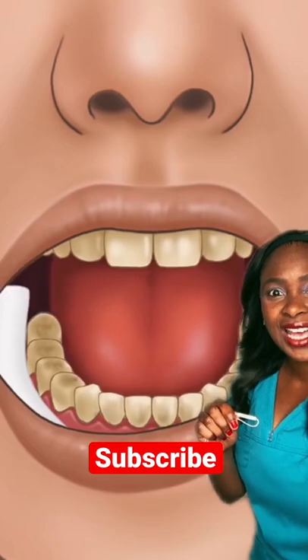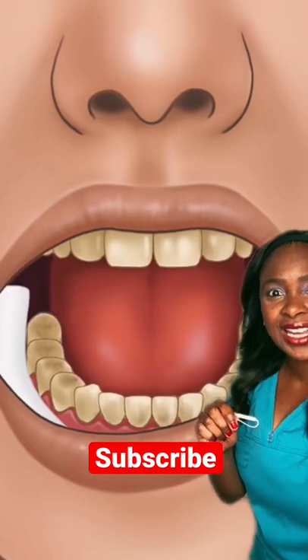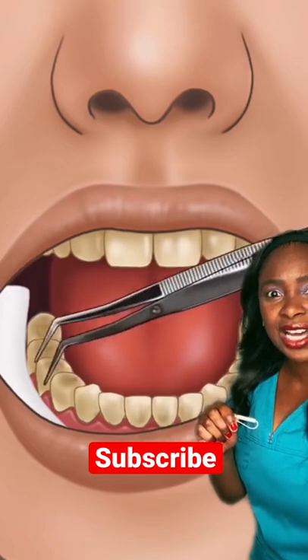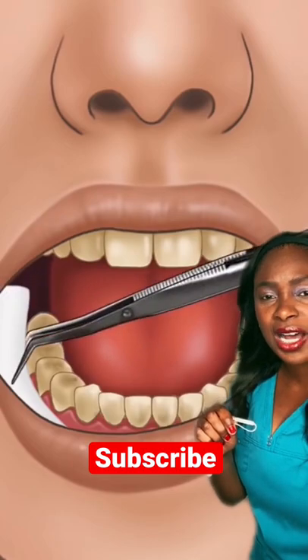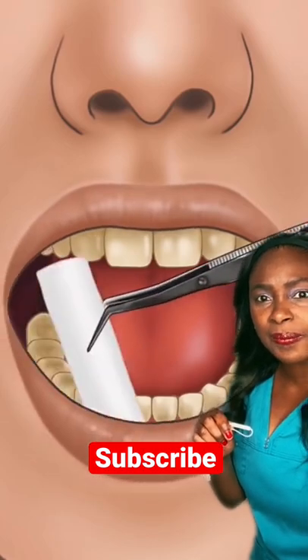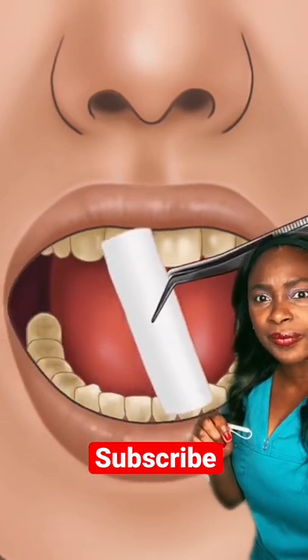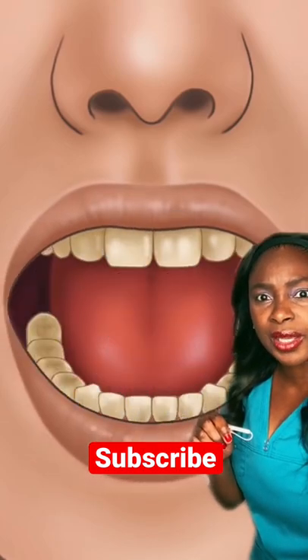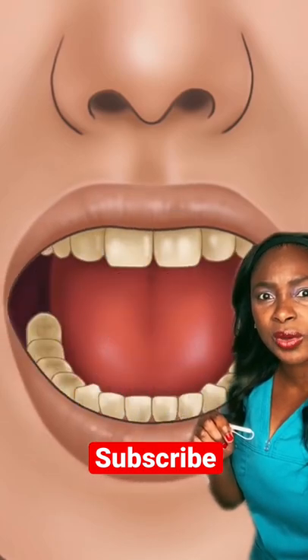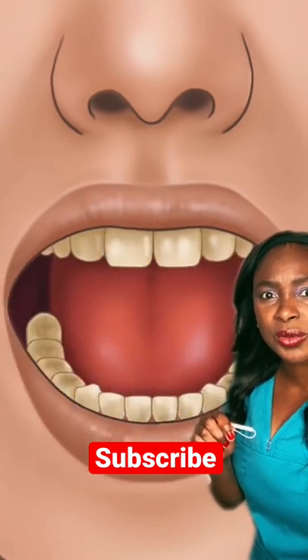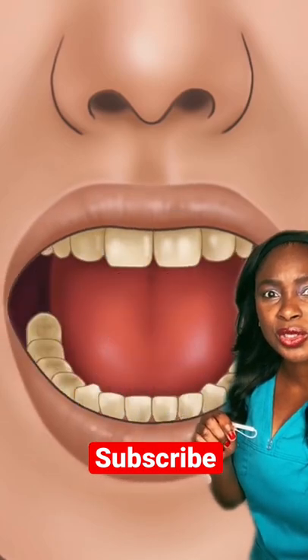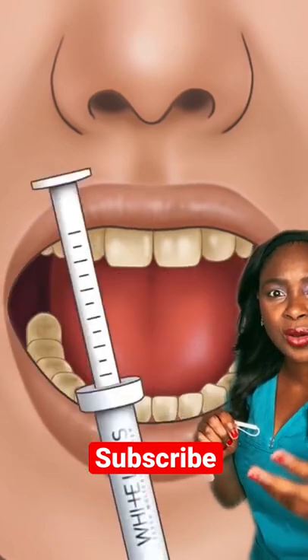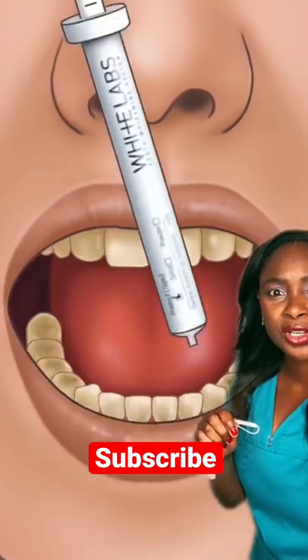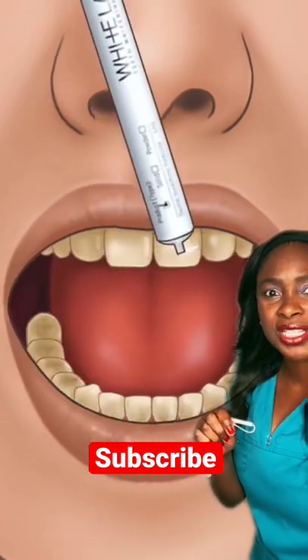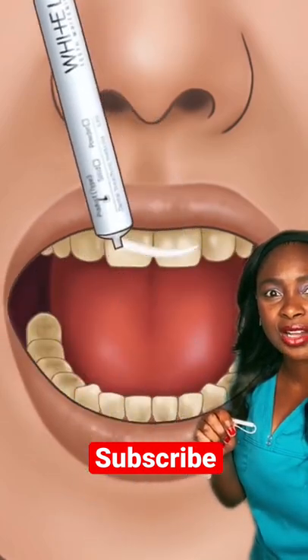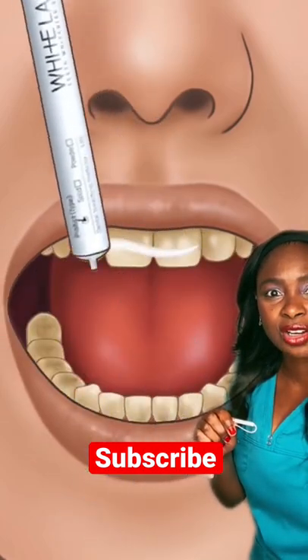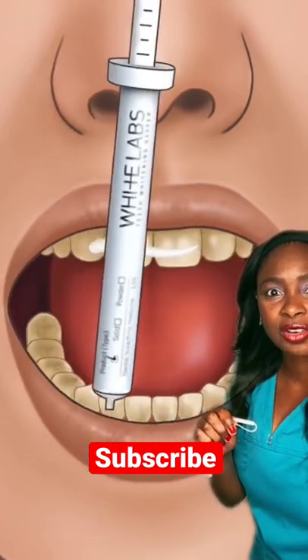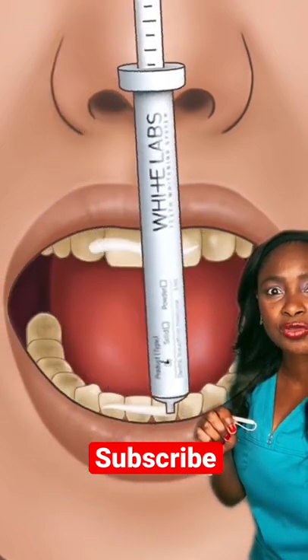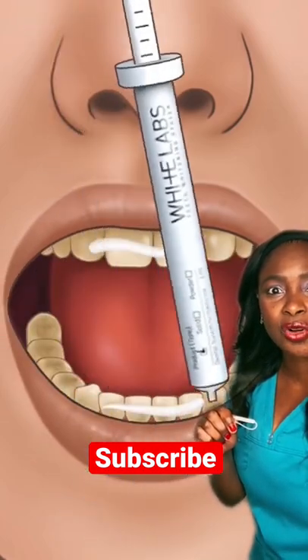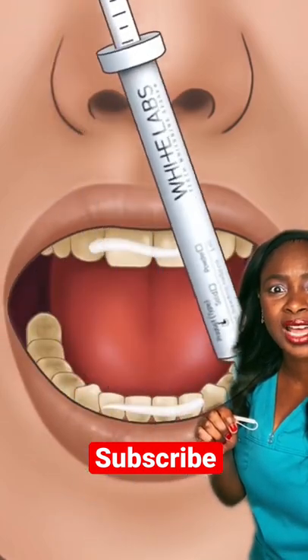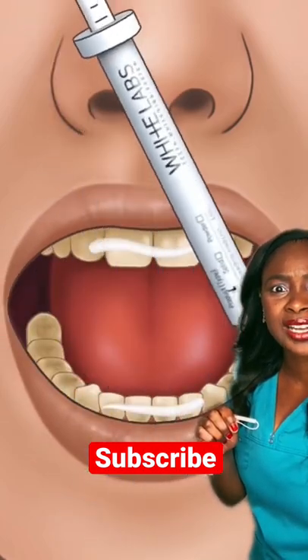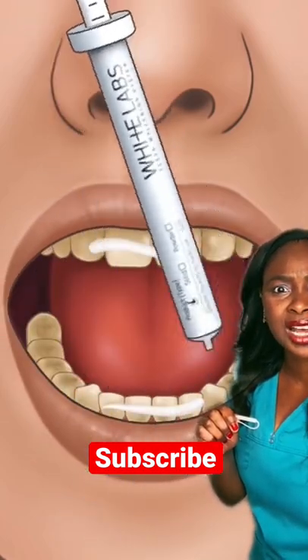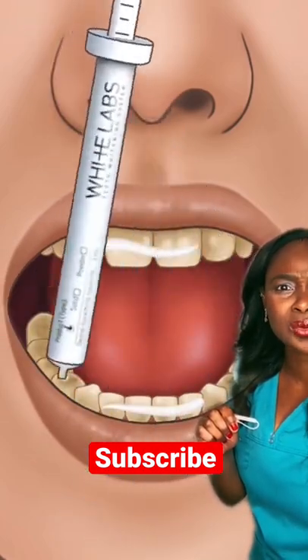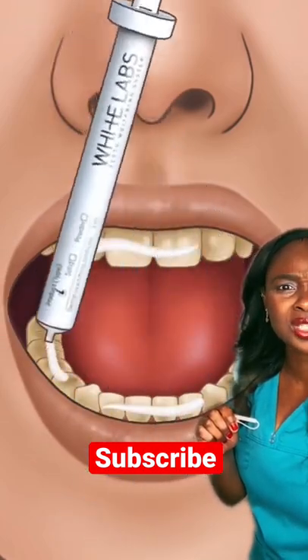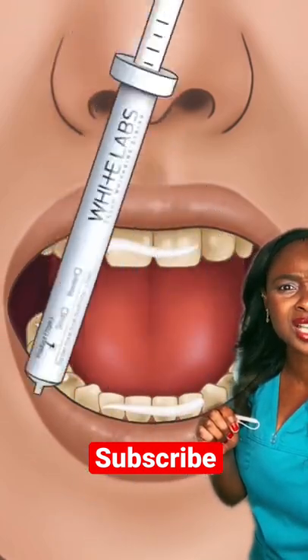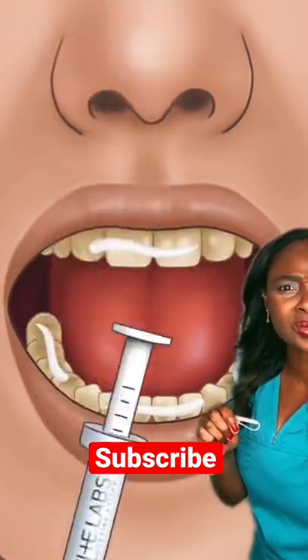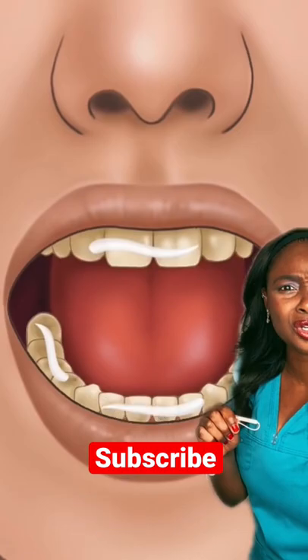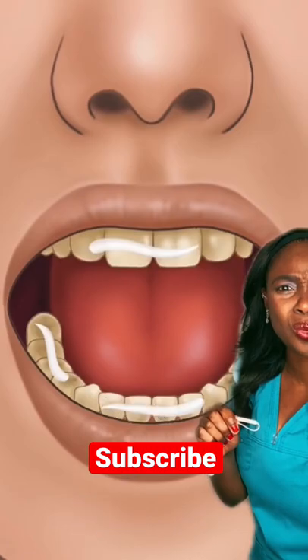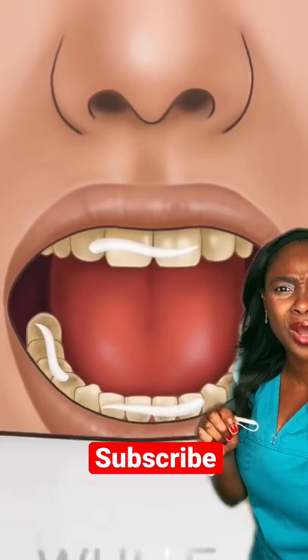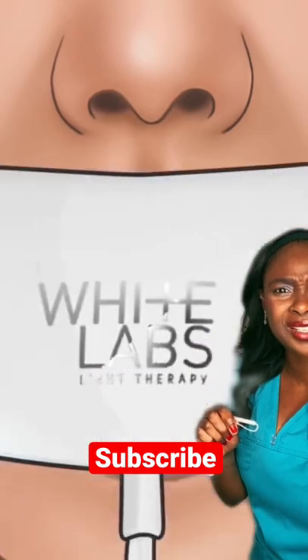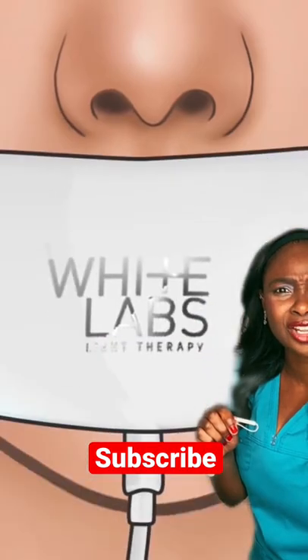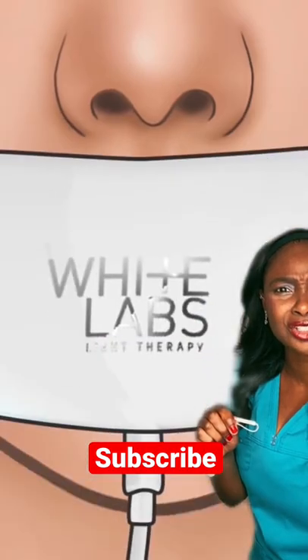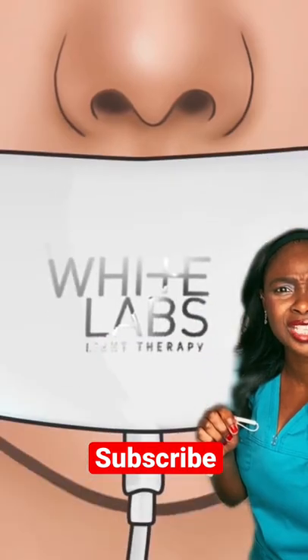And now we're going to take out the cotton roll, and now we've decided we're going to whiten their teeth.